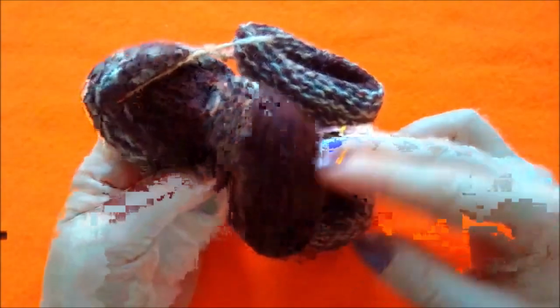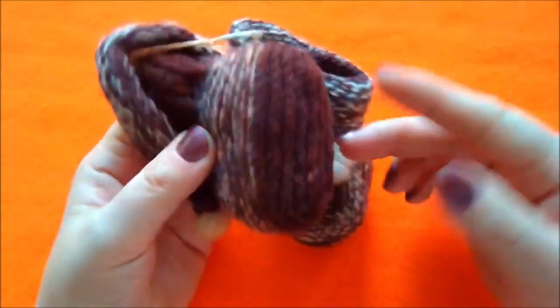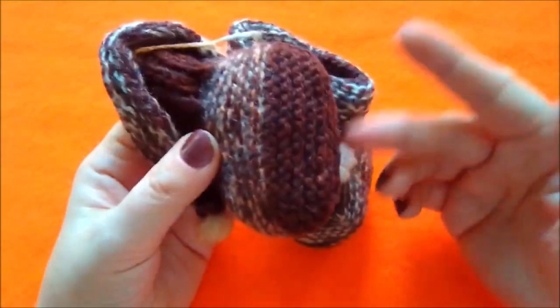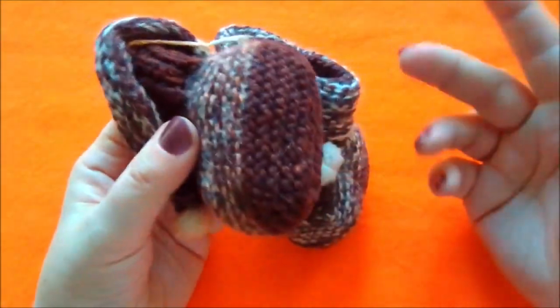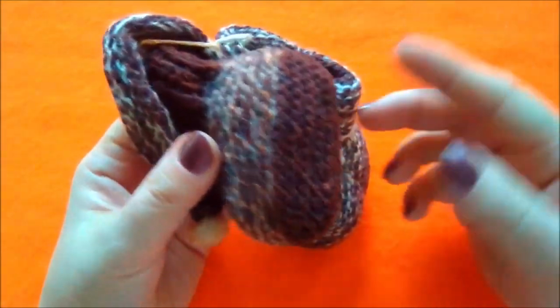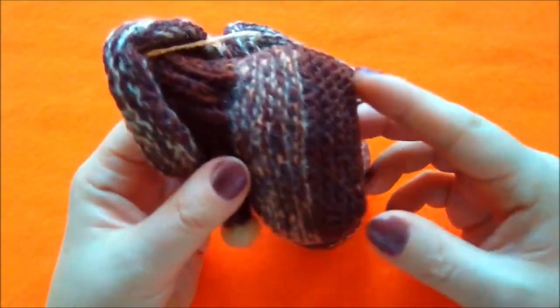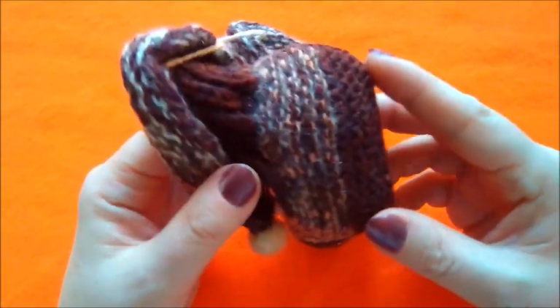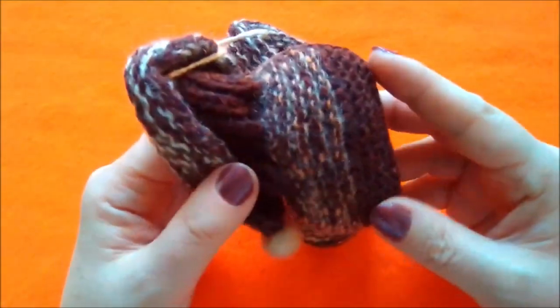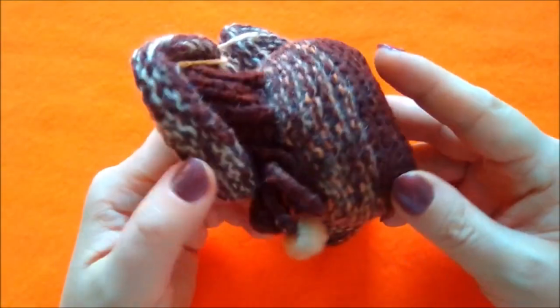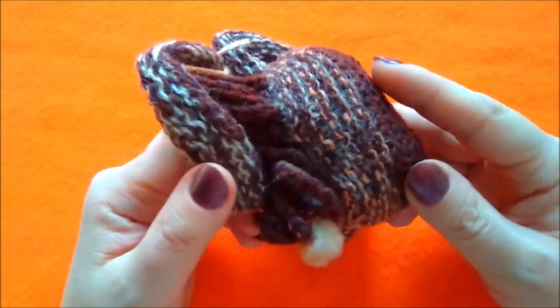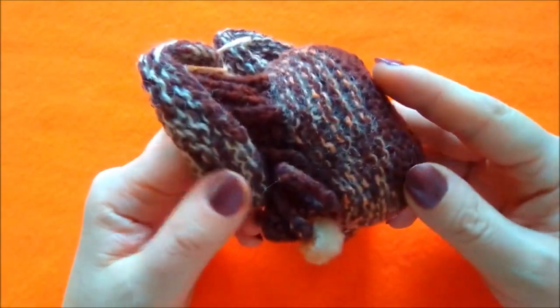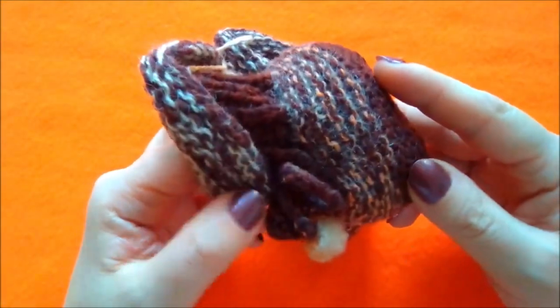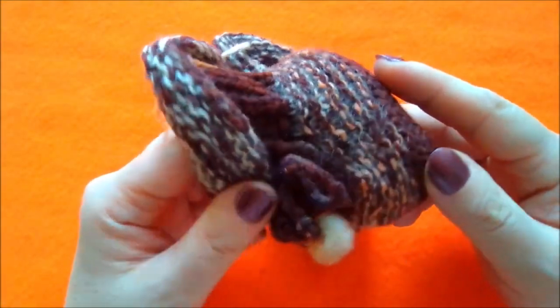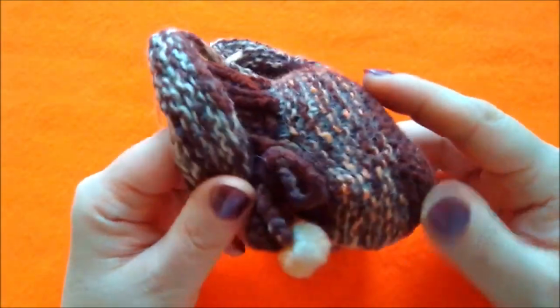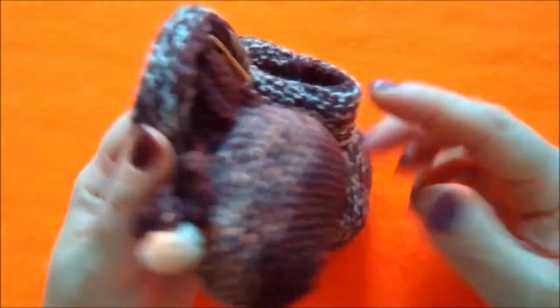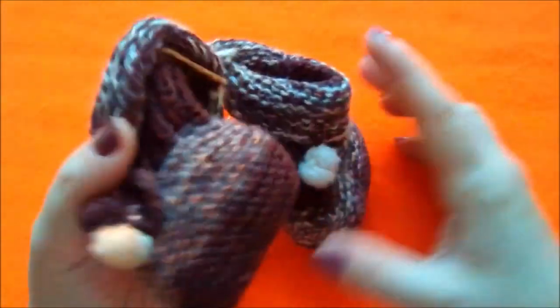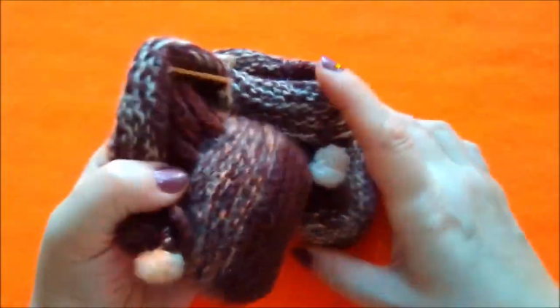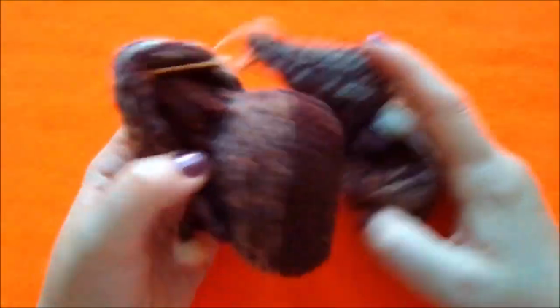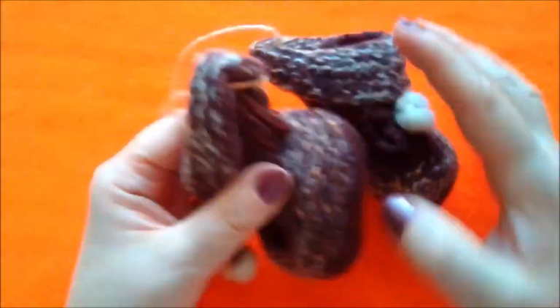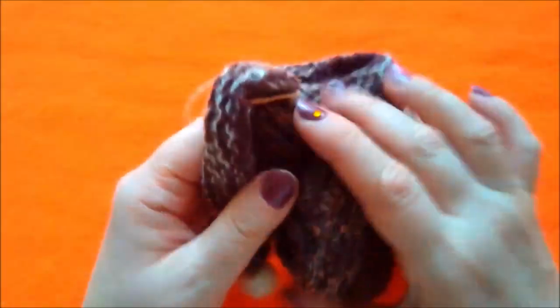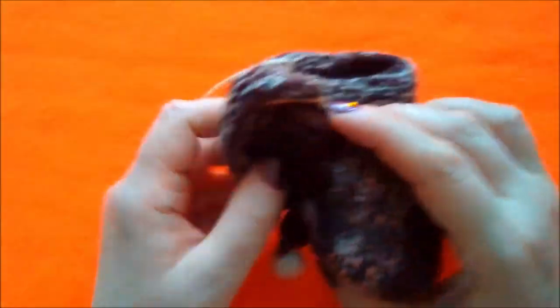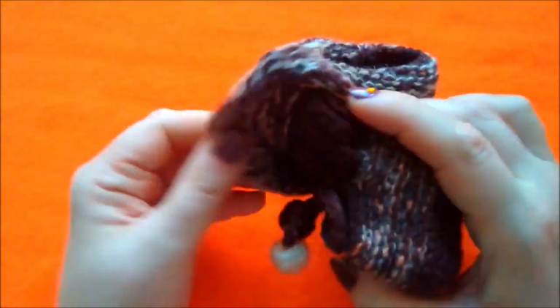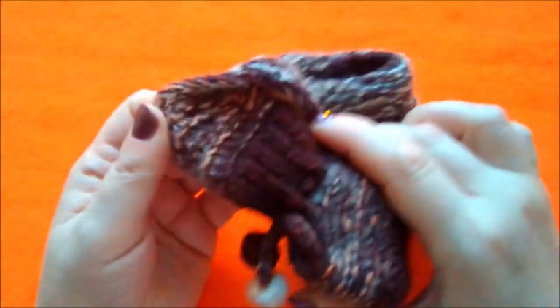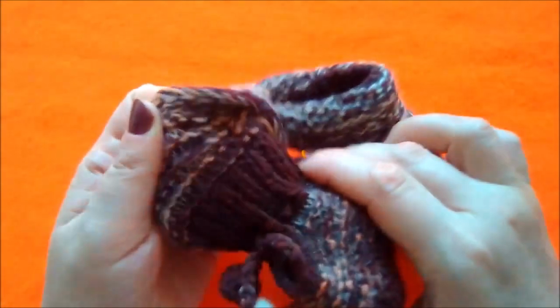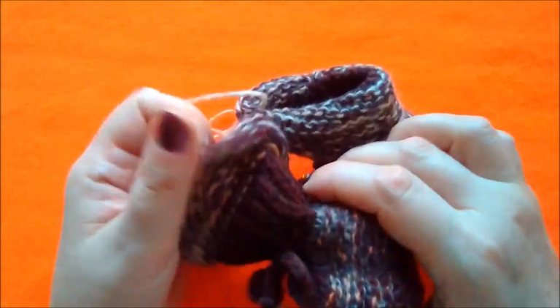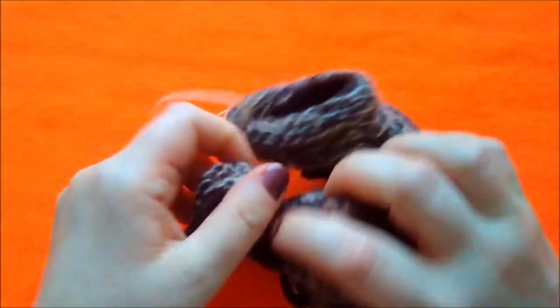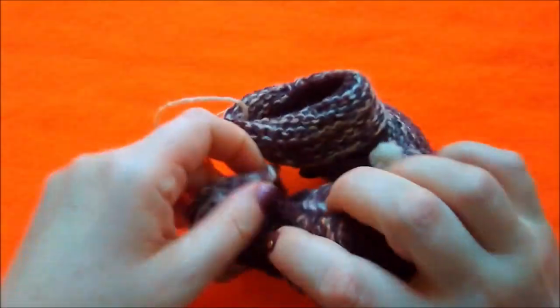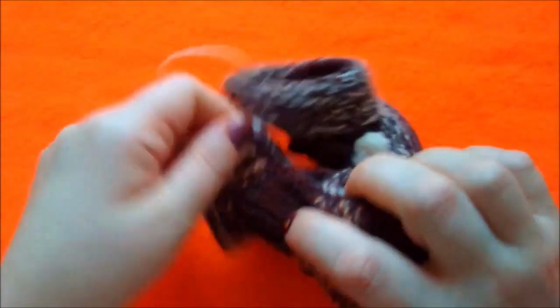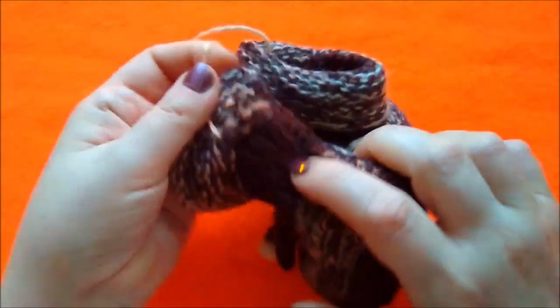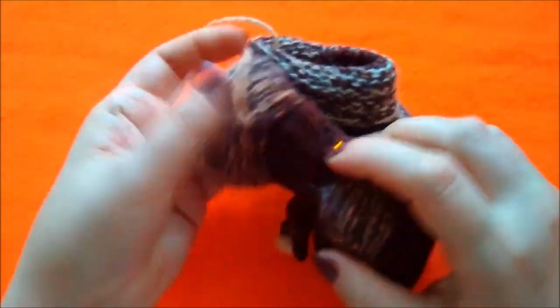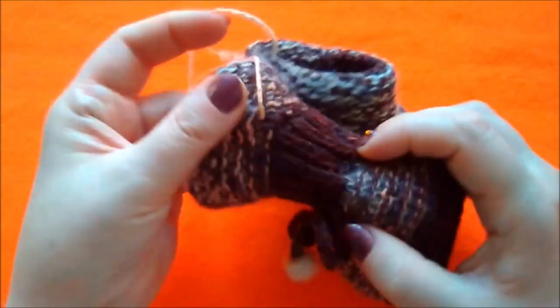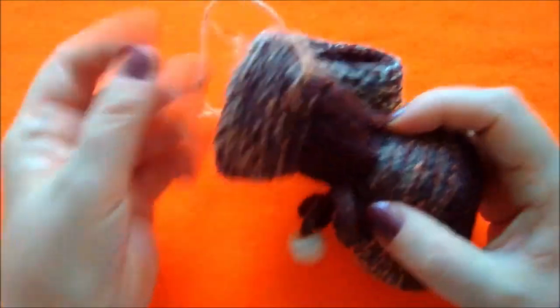Не знала, как их вязать. То есть, видимо, сама придумала. Давайте рассмотрим подробно.